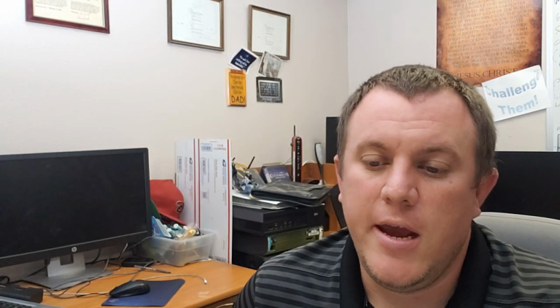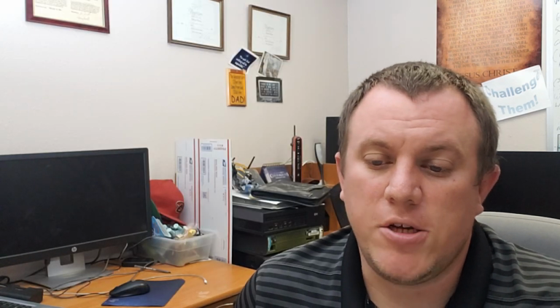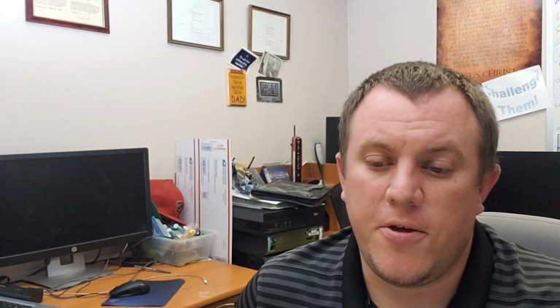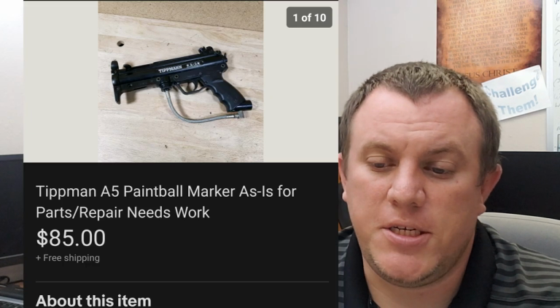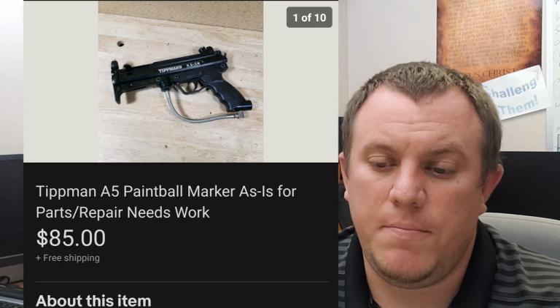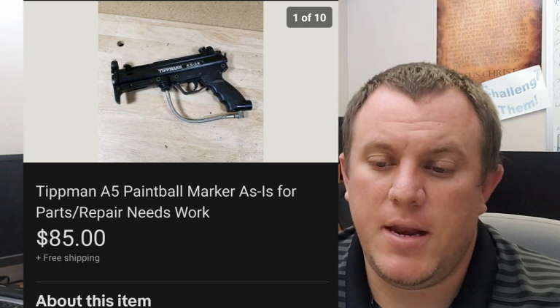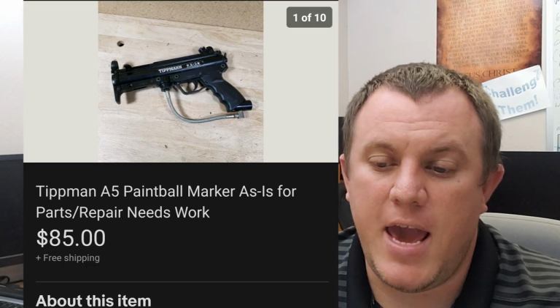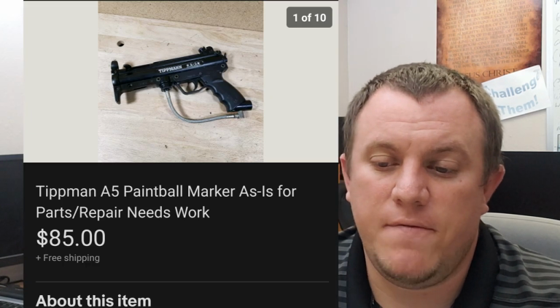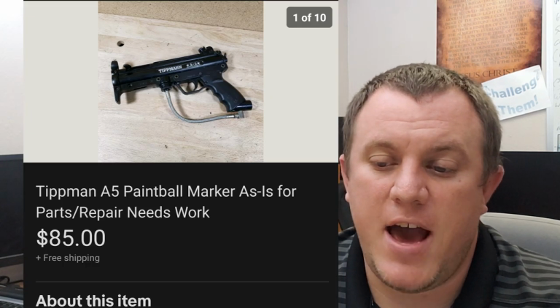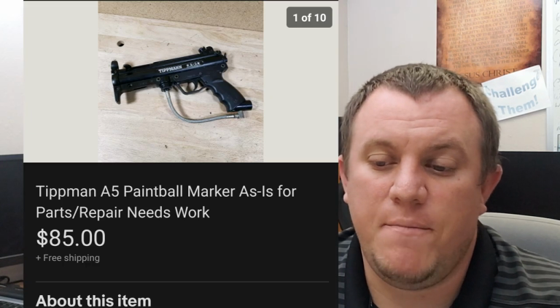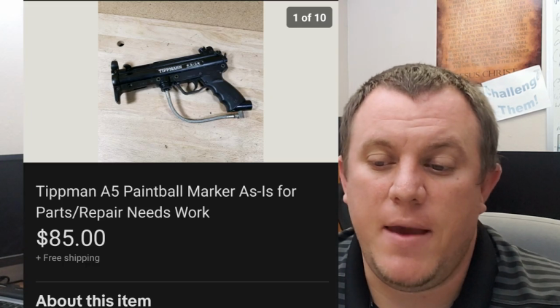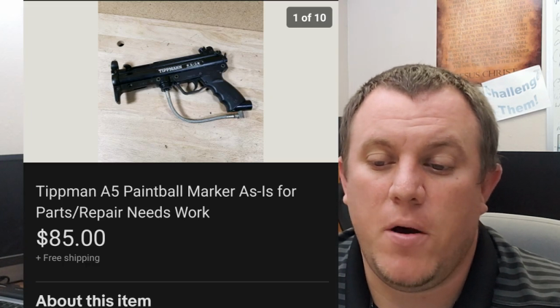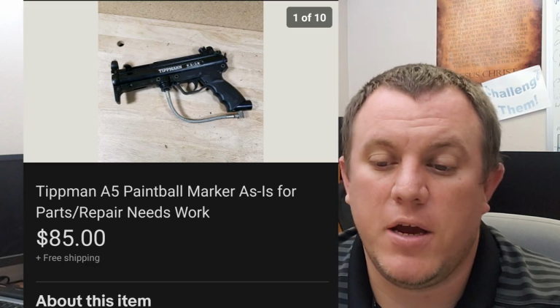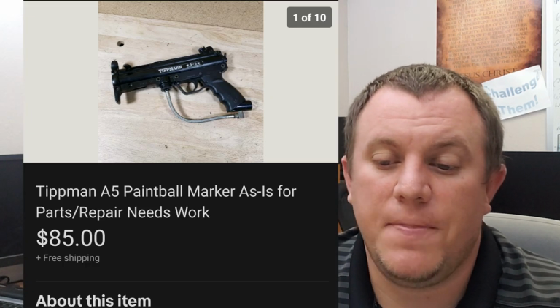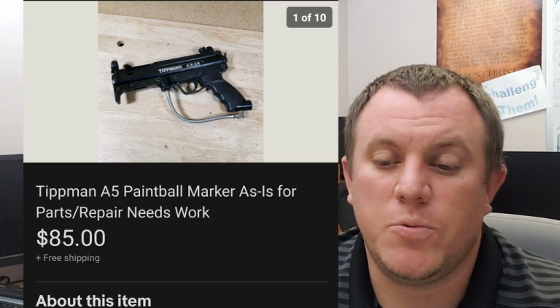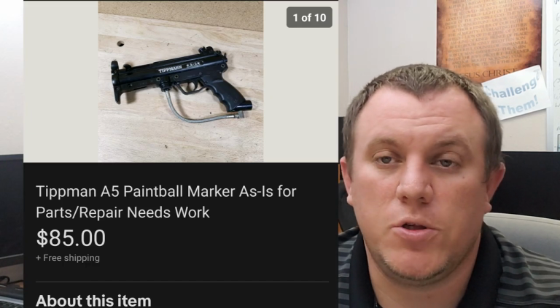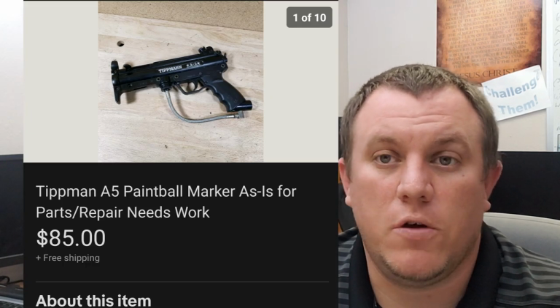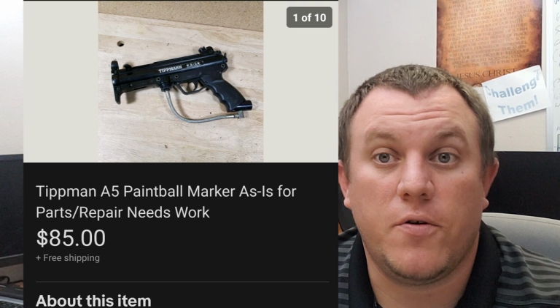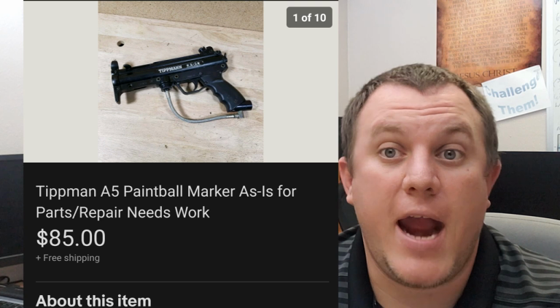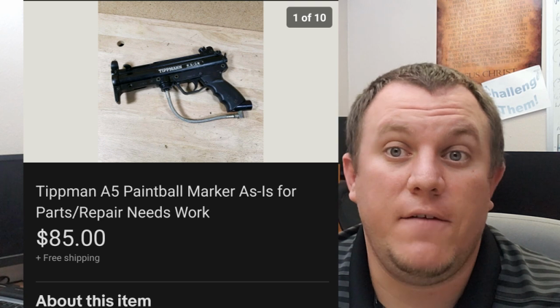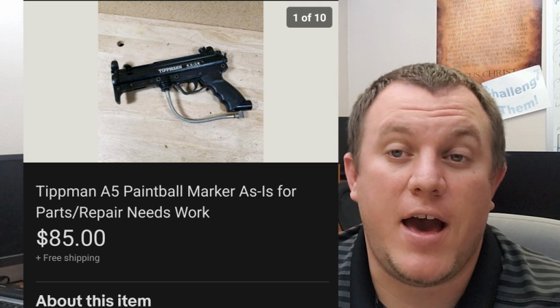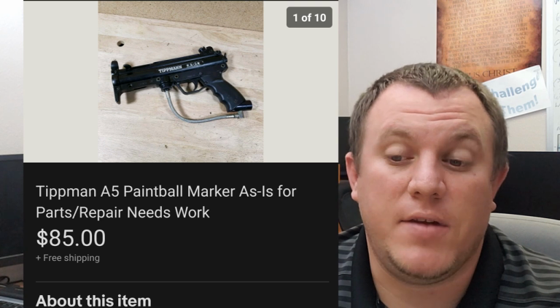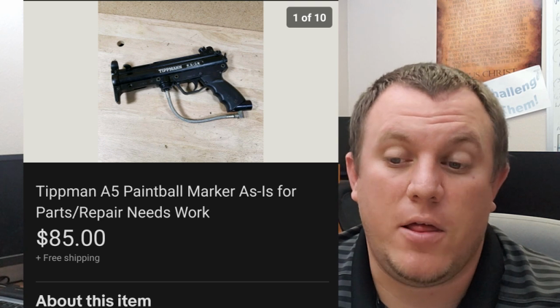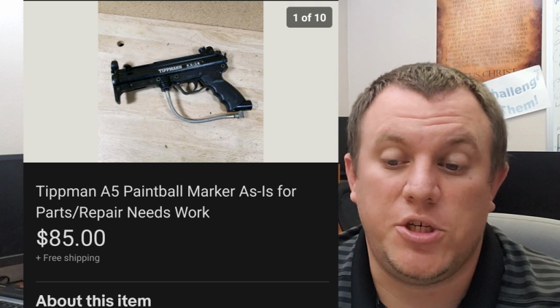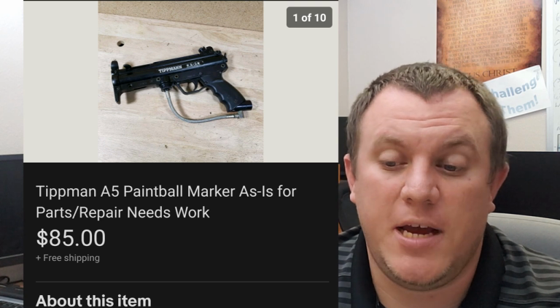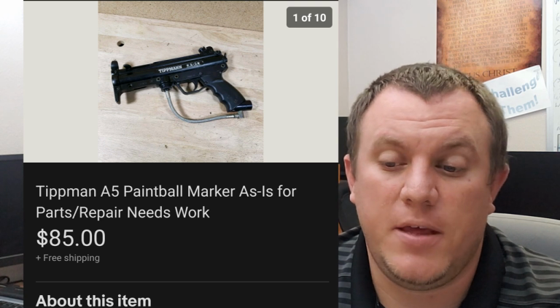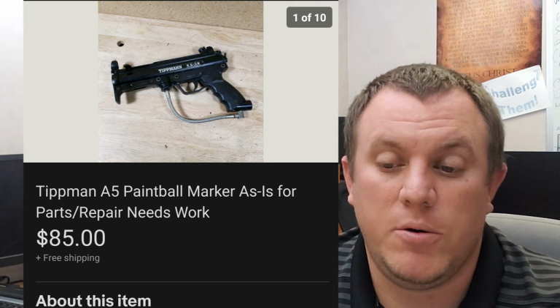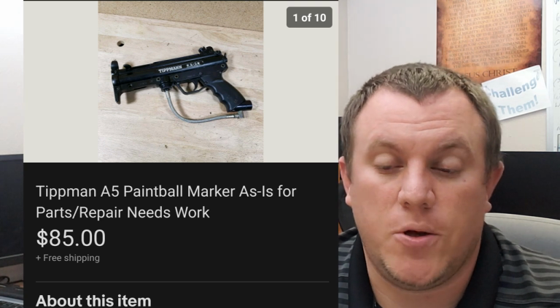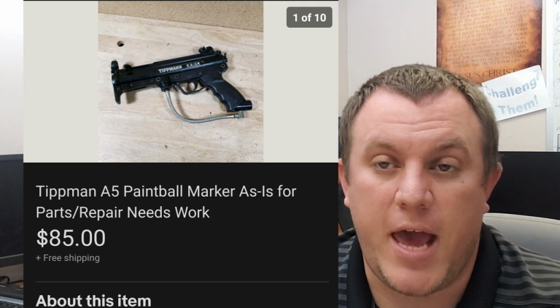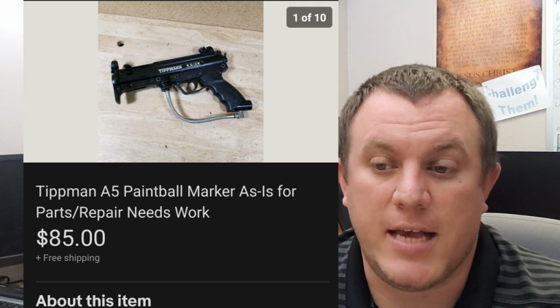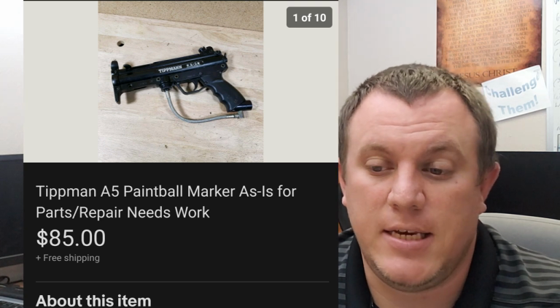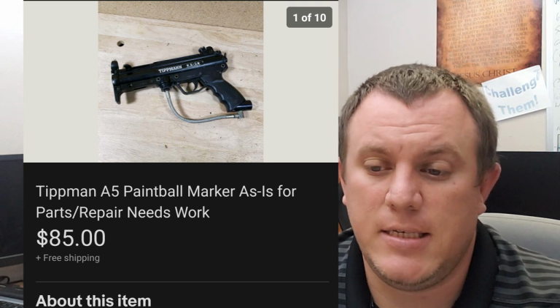Here's another Tippmann A5 paintball gun. This one sold for $85 shipped, sold as-is. I think we have one paintball gun left.